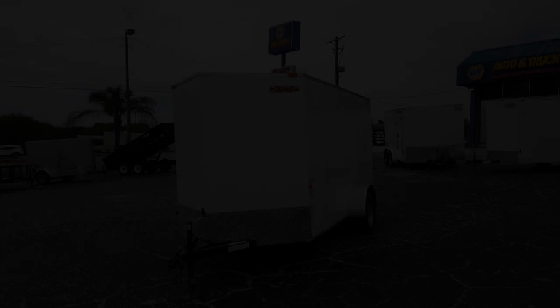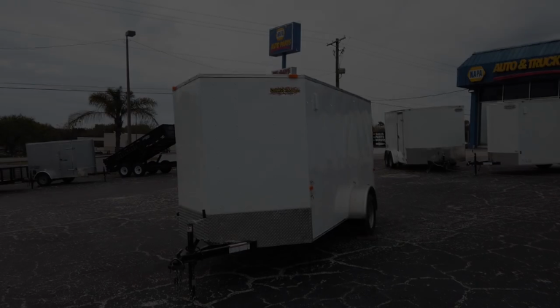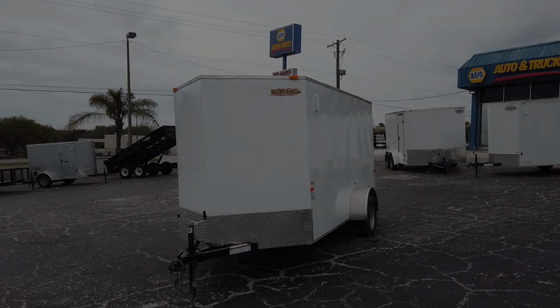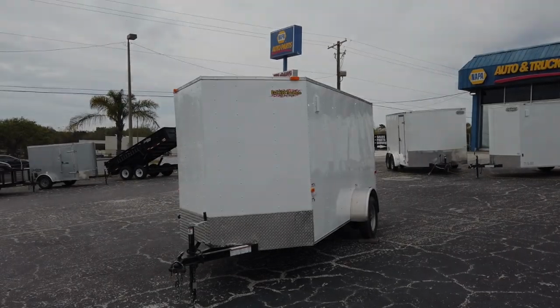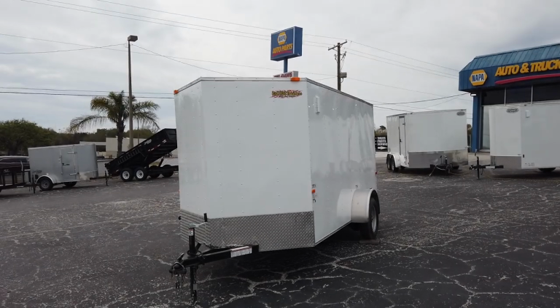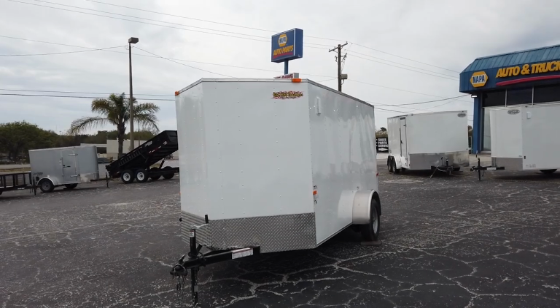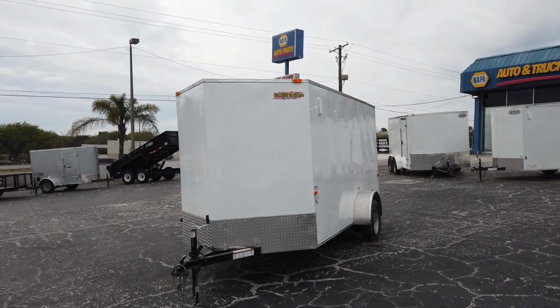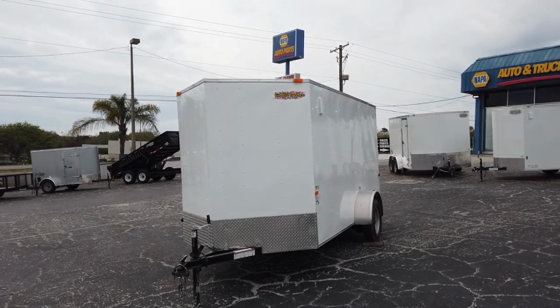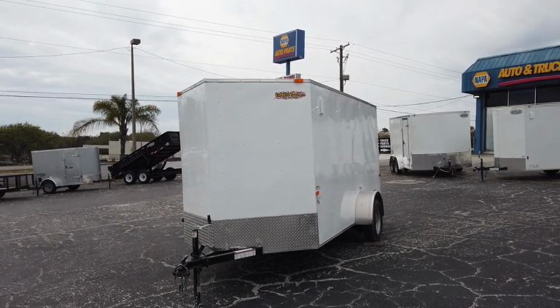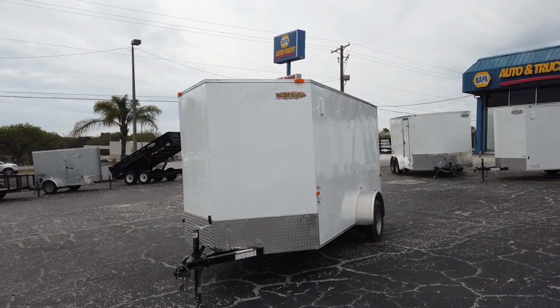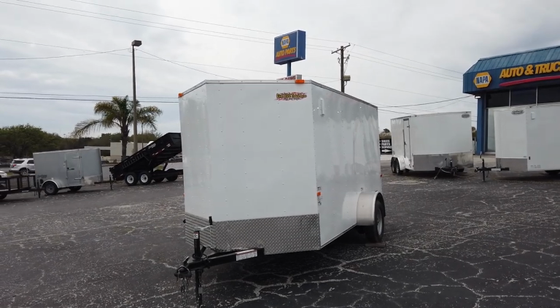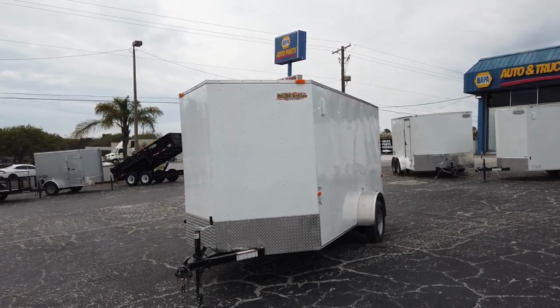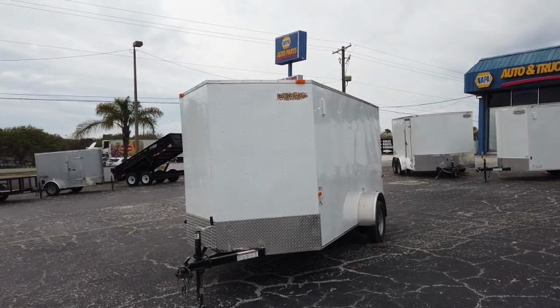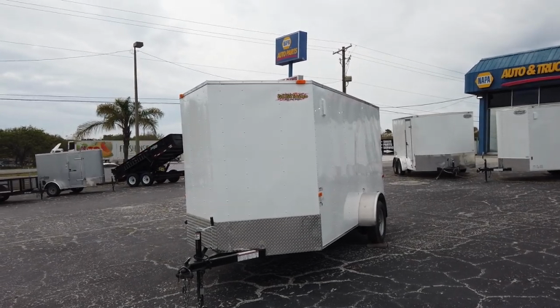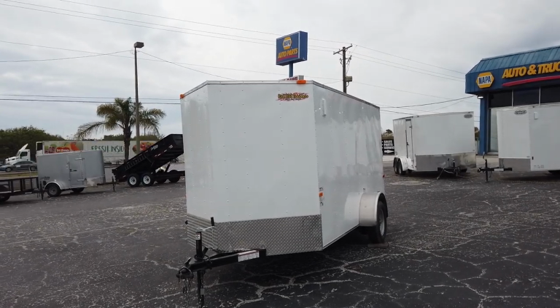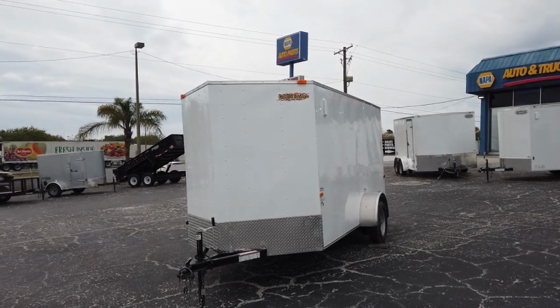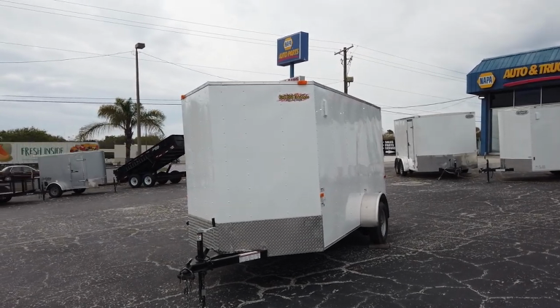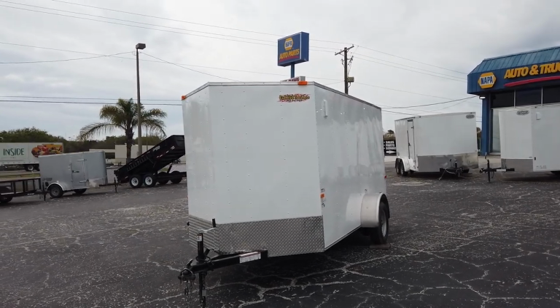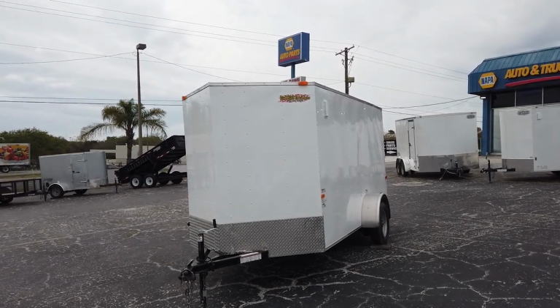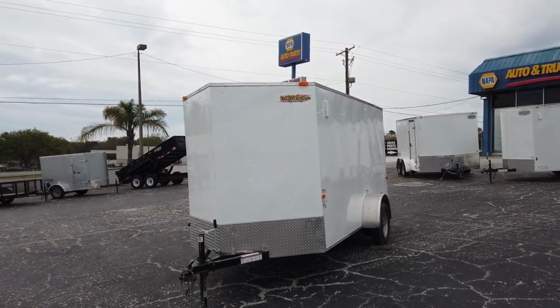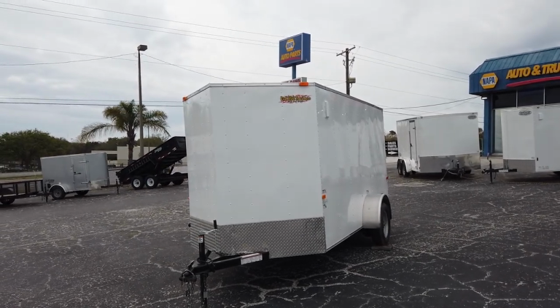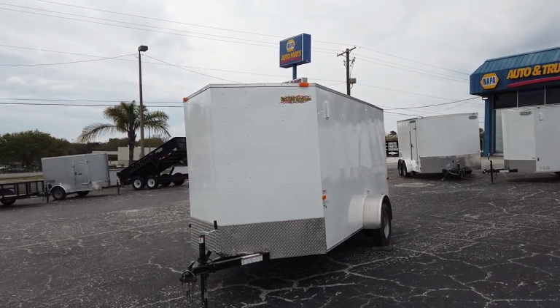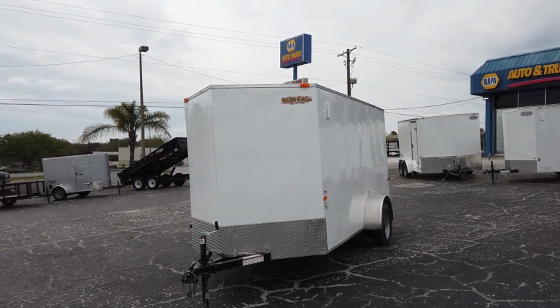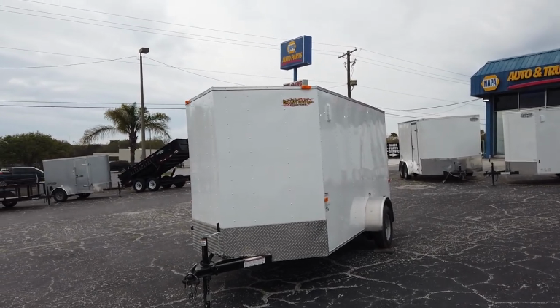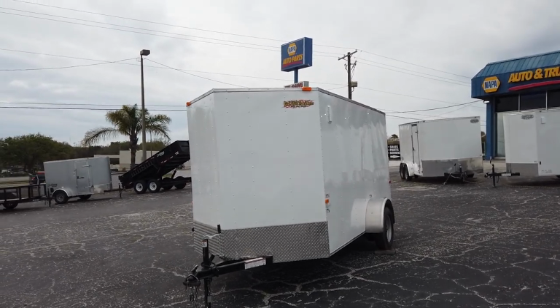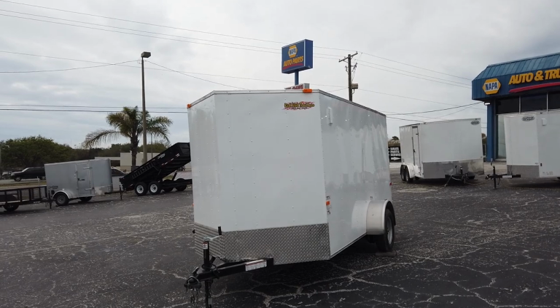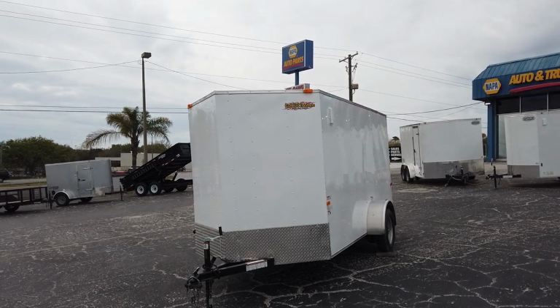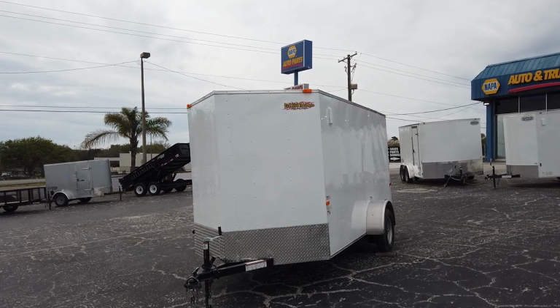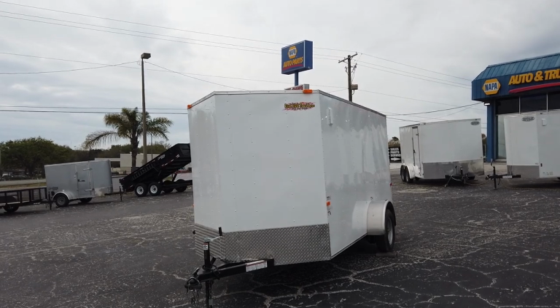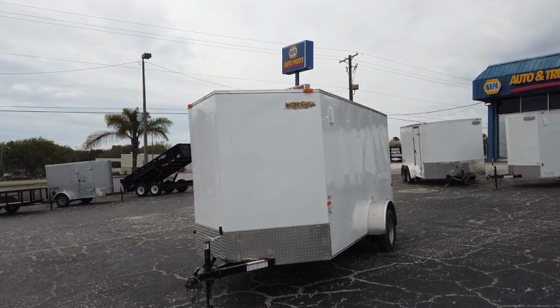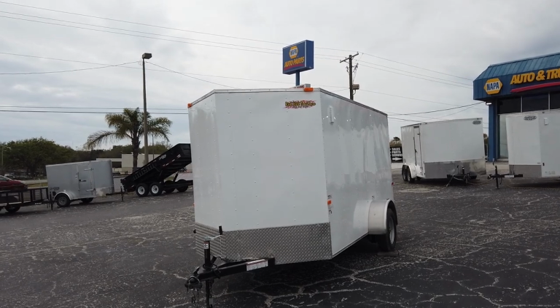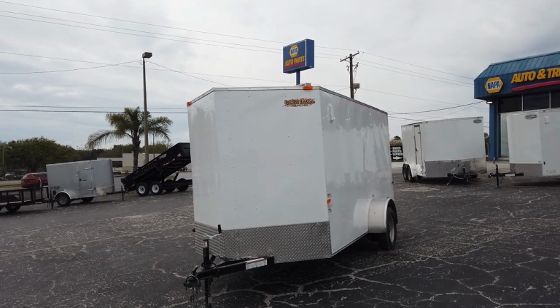Hey everyone, this is Robert with Wright Trailers, and today we're going to be taking a look at a 6x14 enclosed red hot trailer.